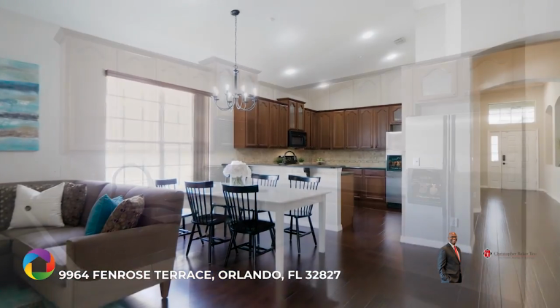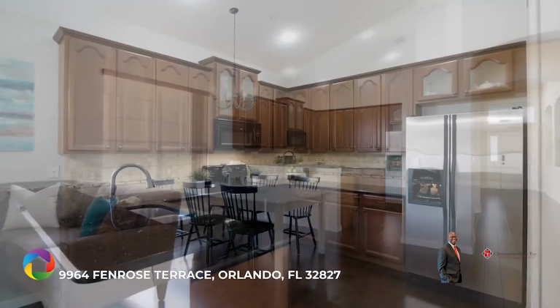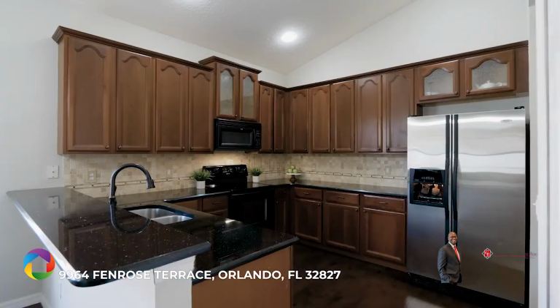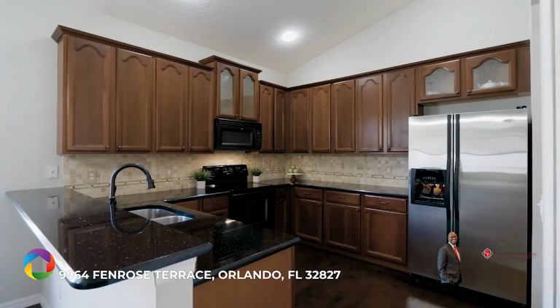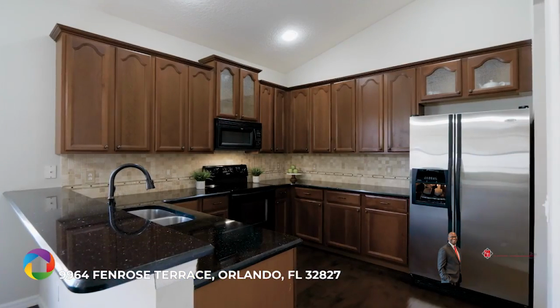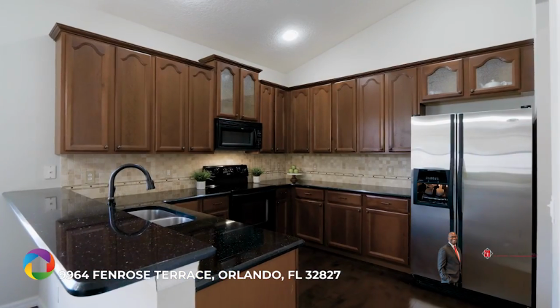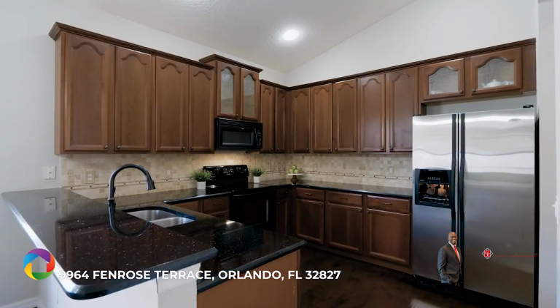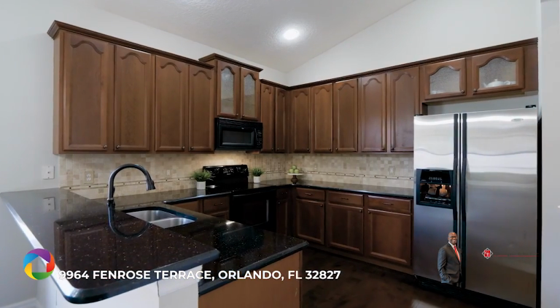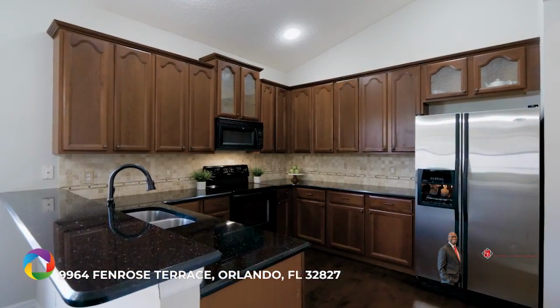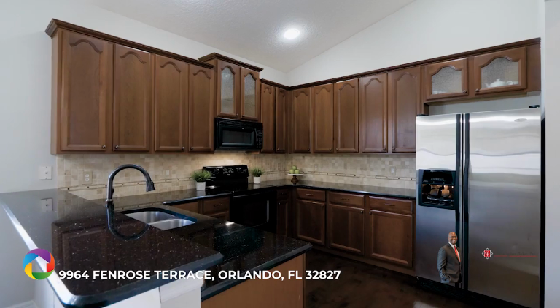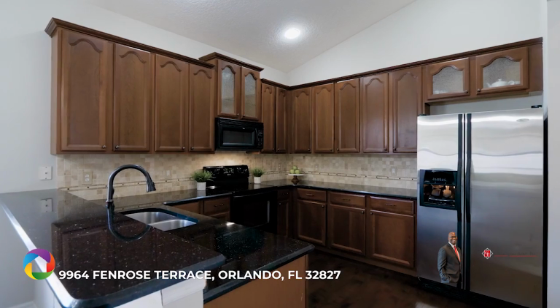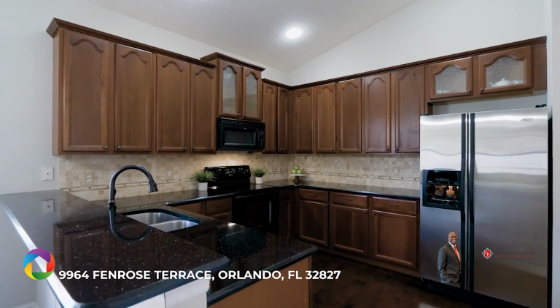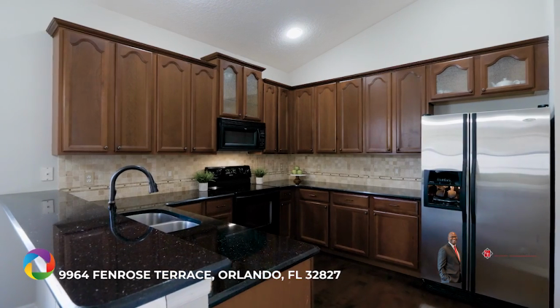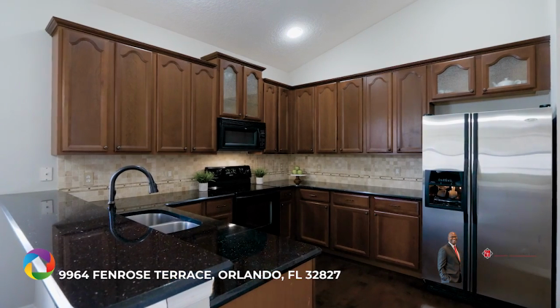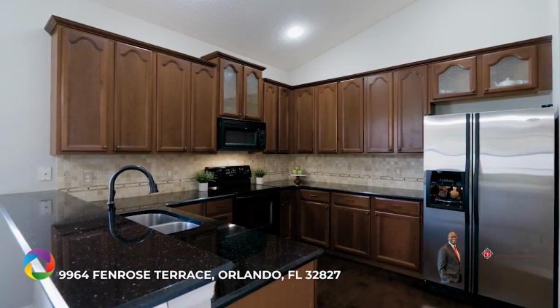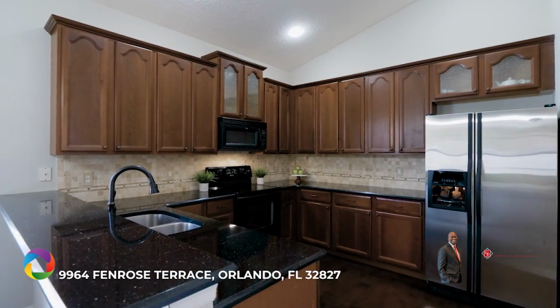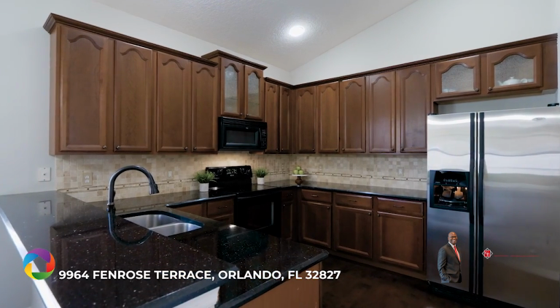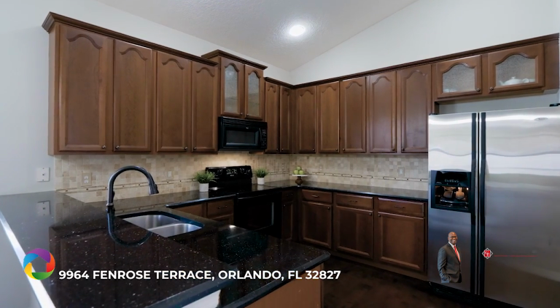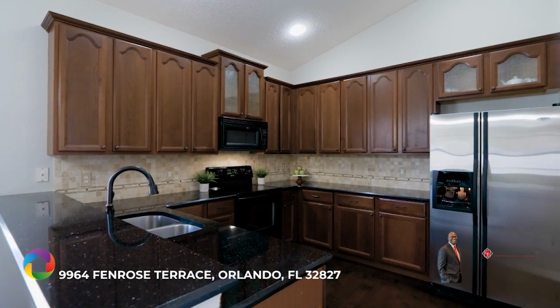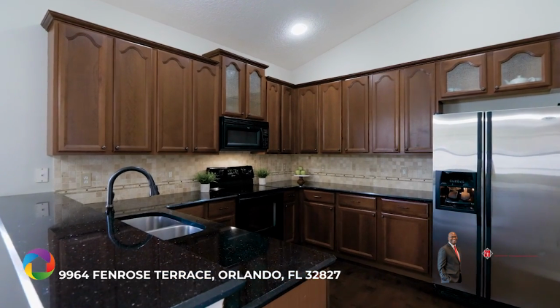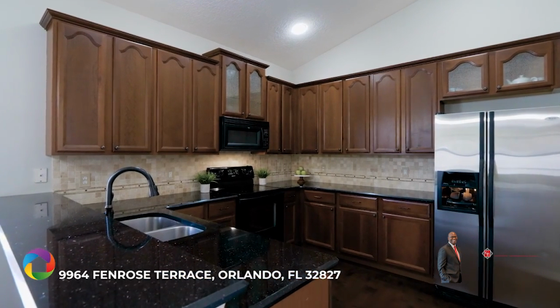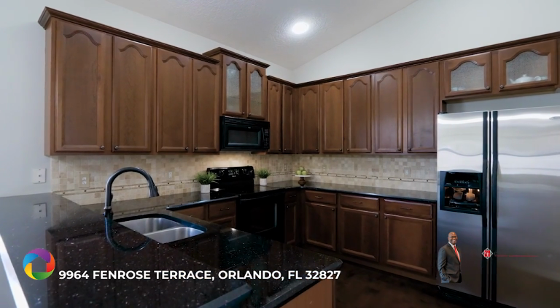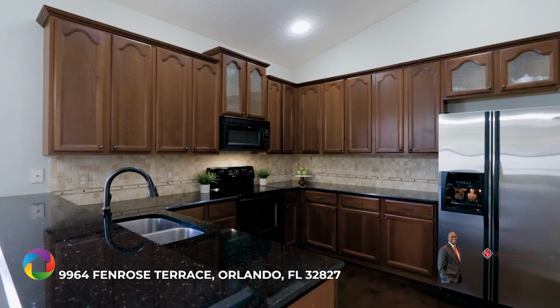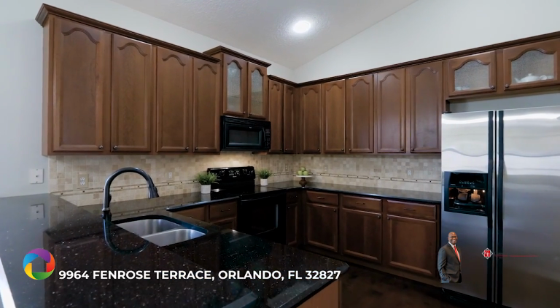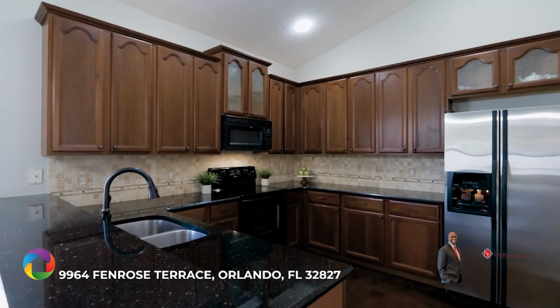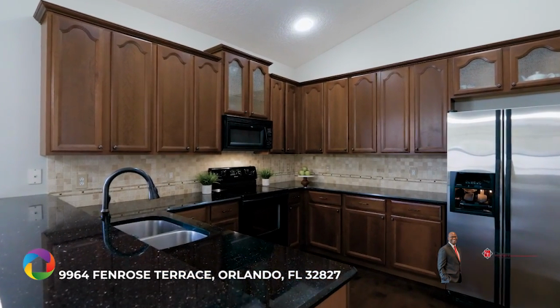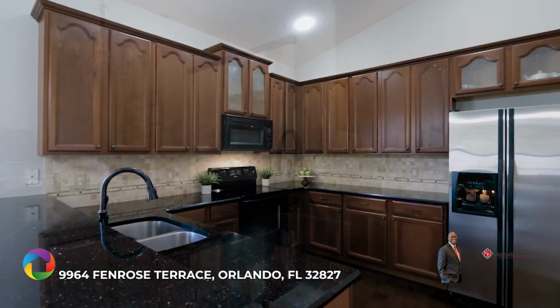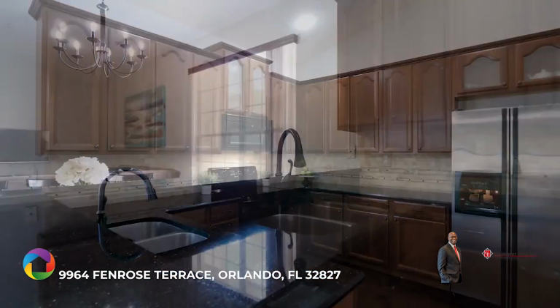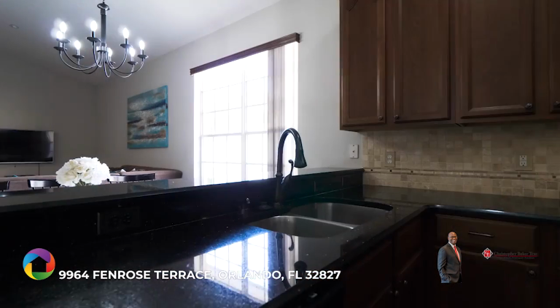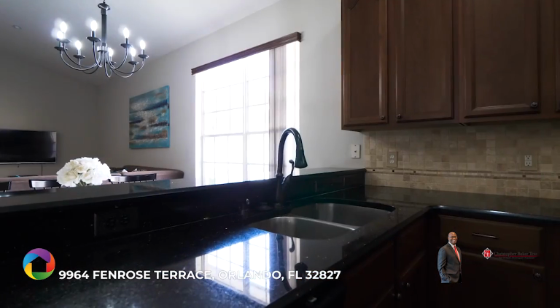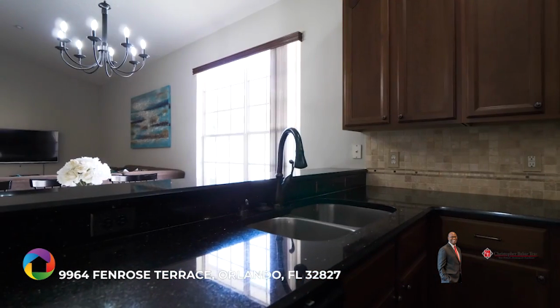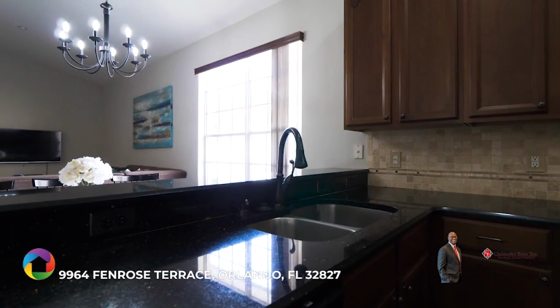The centrally located kitchen is highlighted with staggered 42 inch cherry maple cabinets with crown molding and granite countertops.